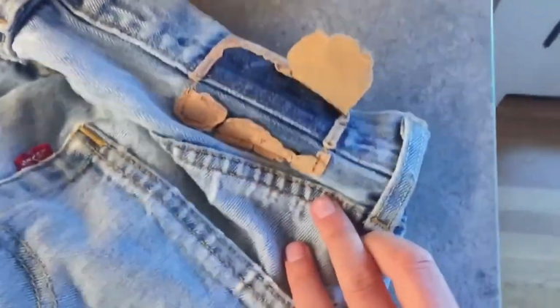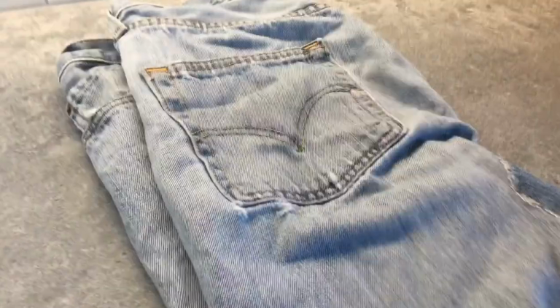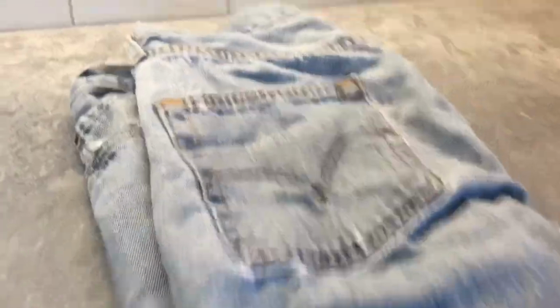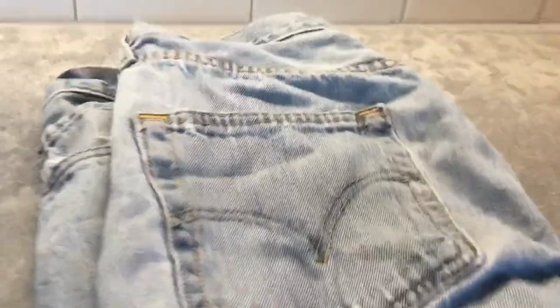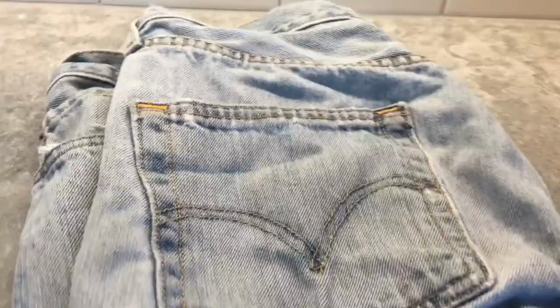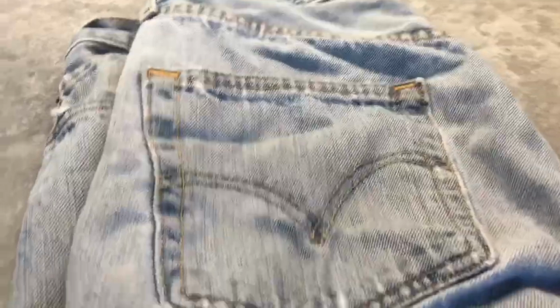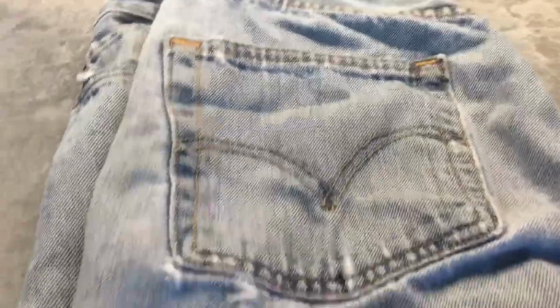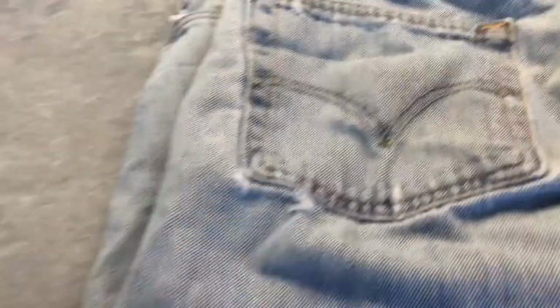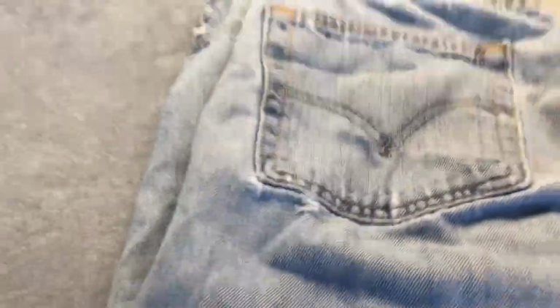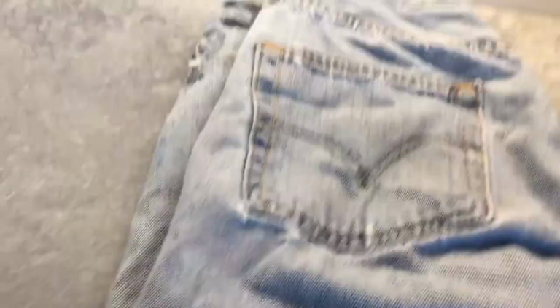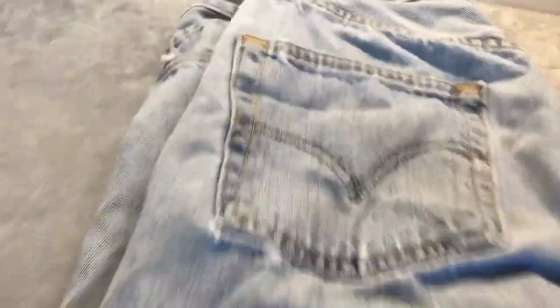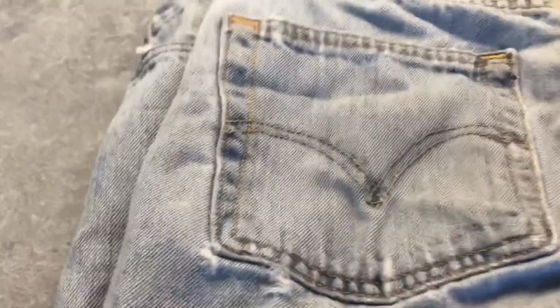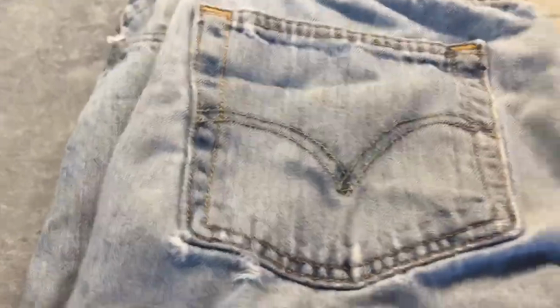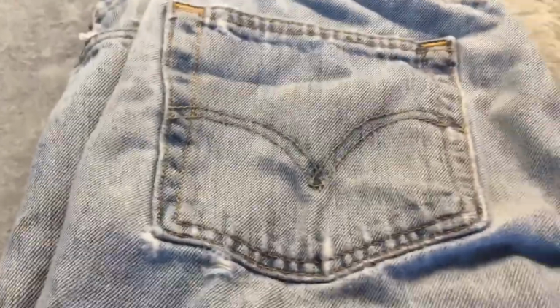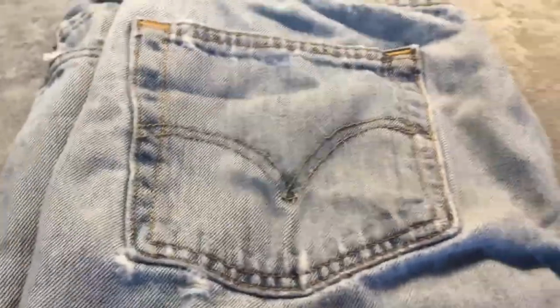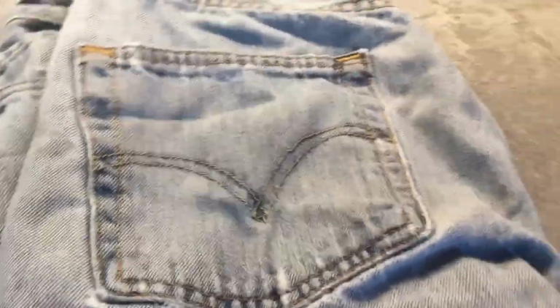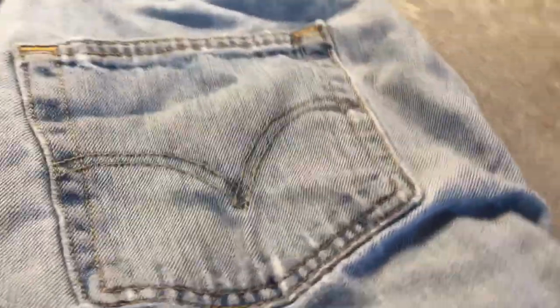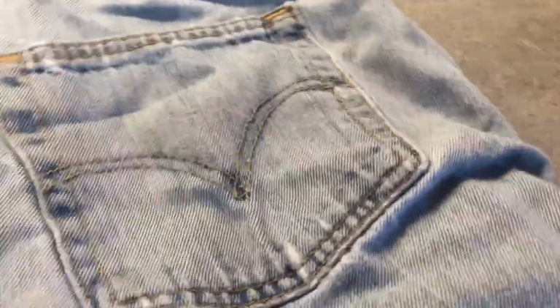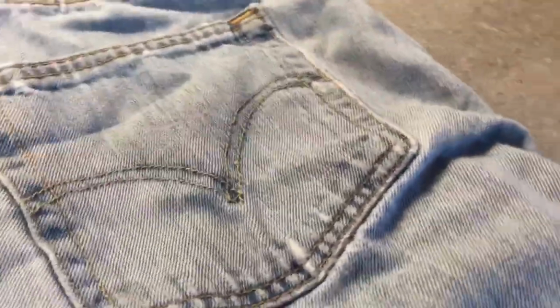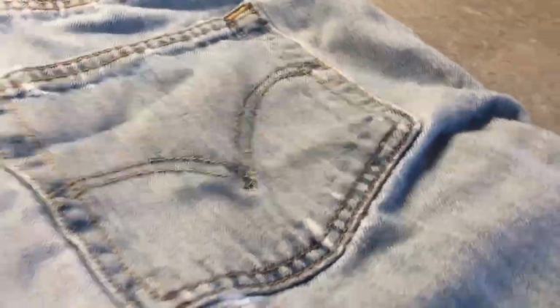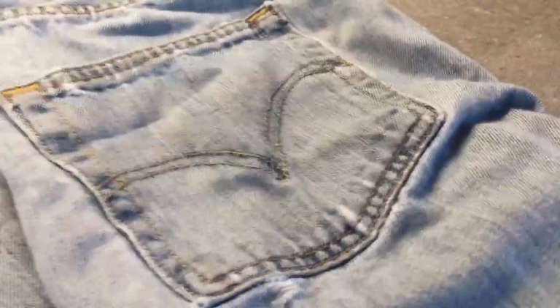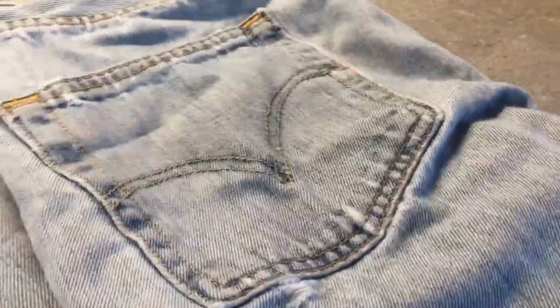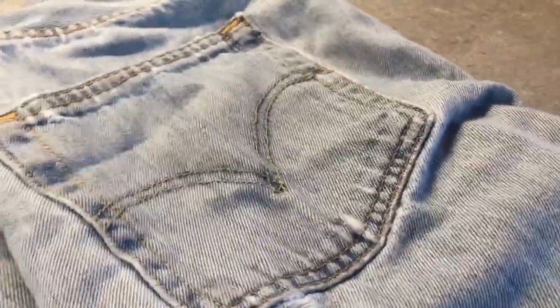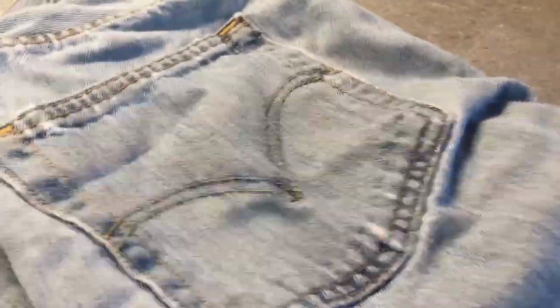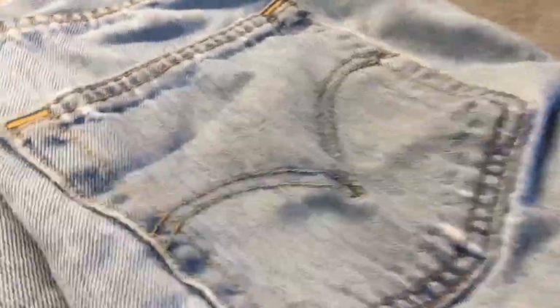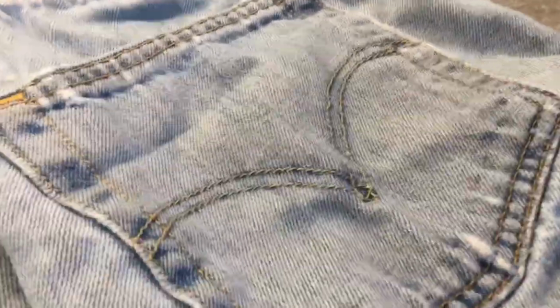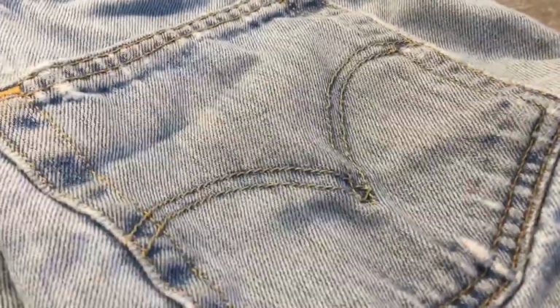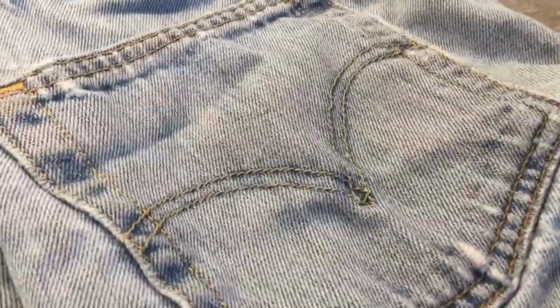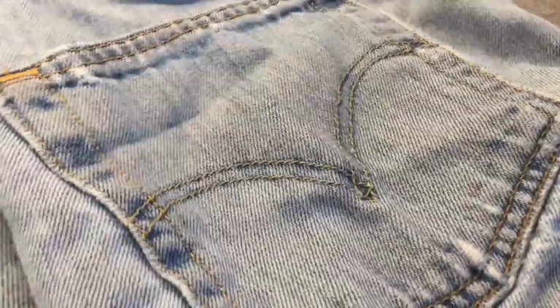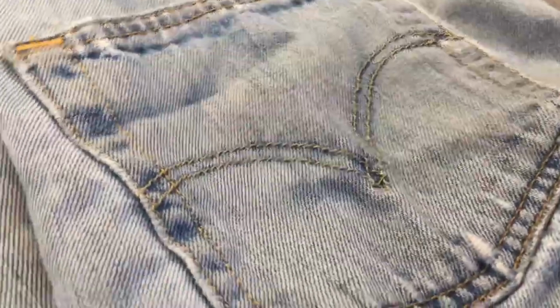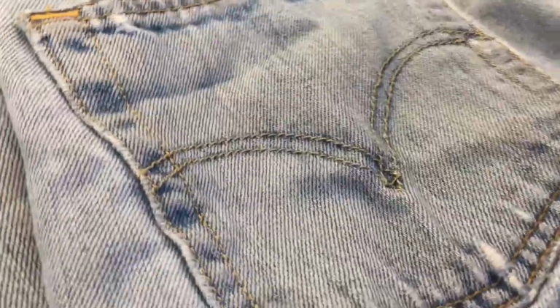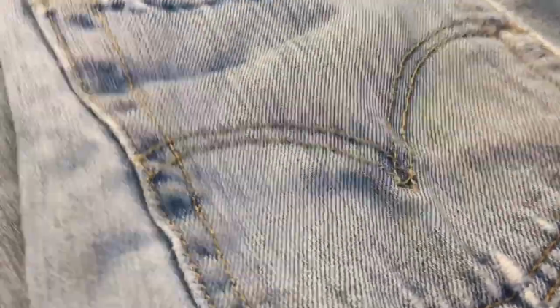We're going to start off by sketching the outline and then painting the entire pocket white.